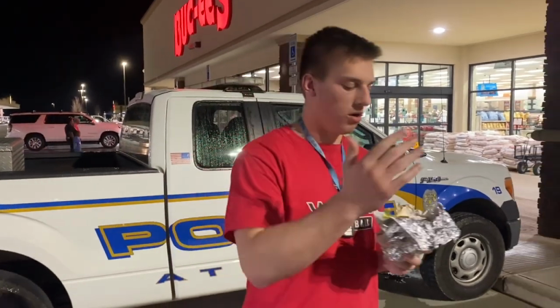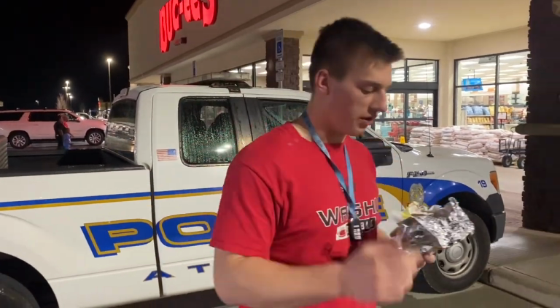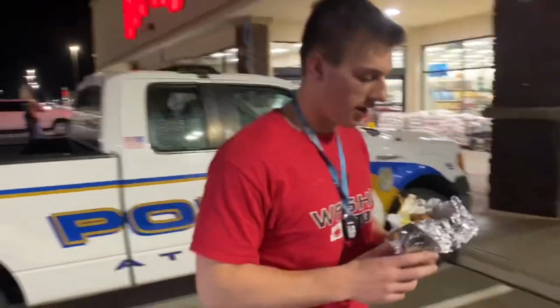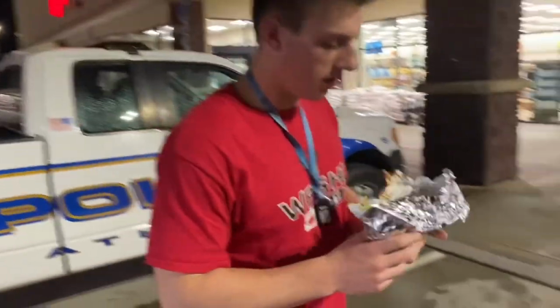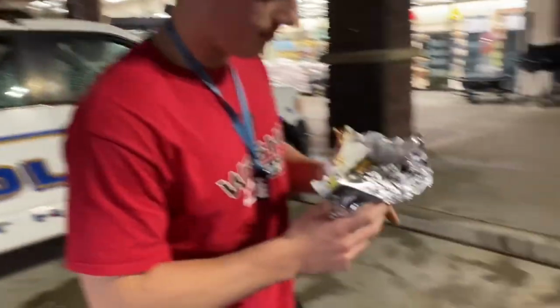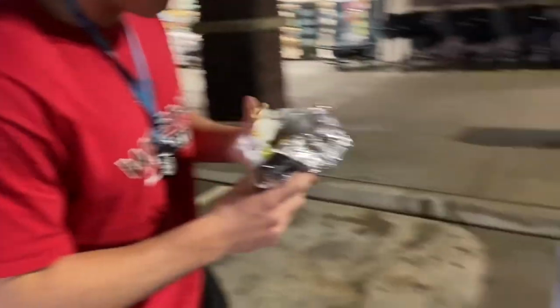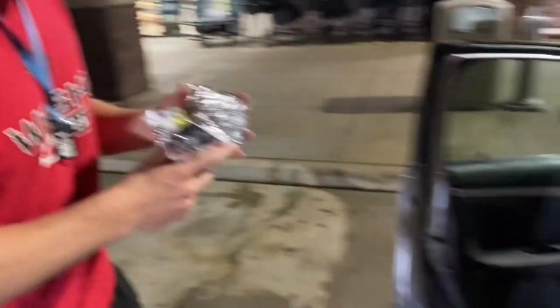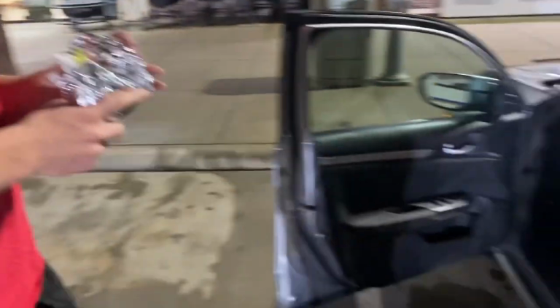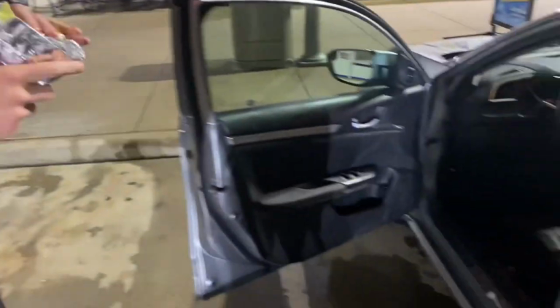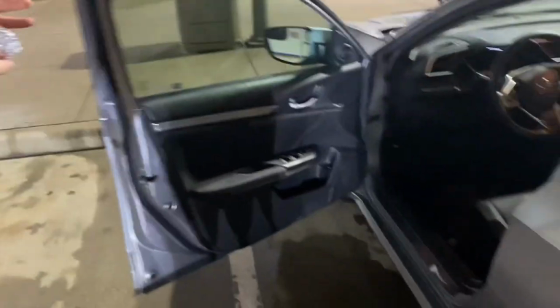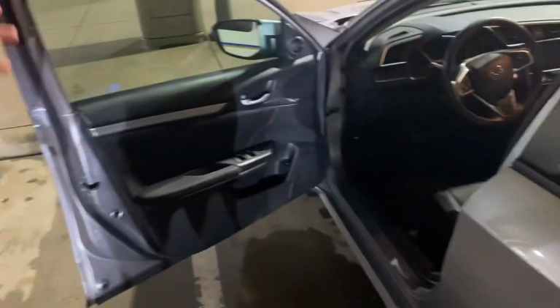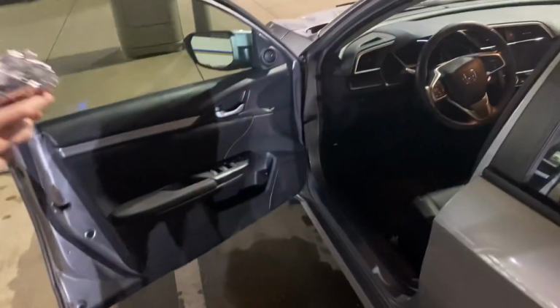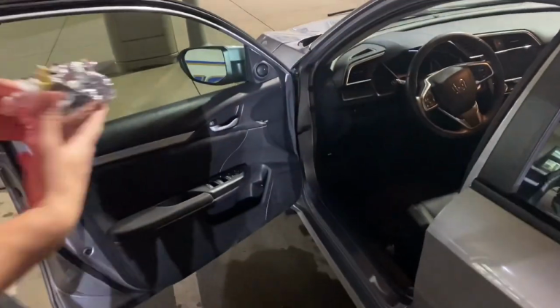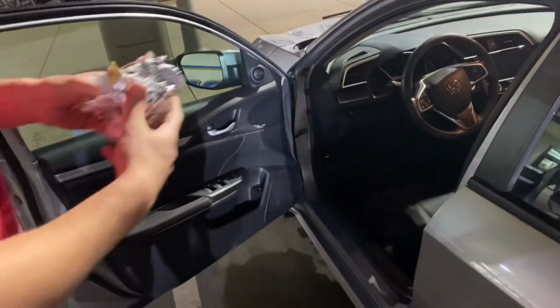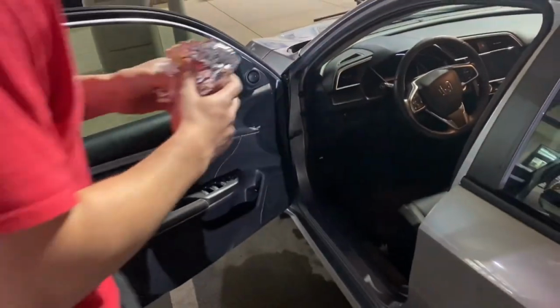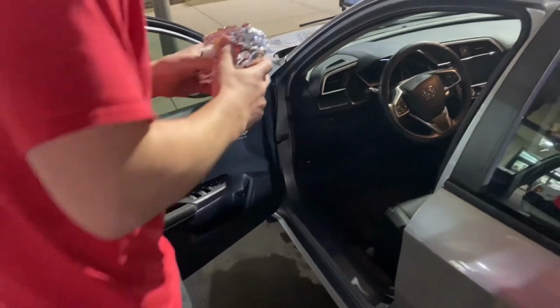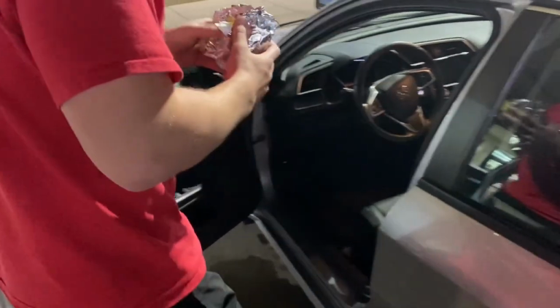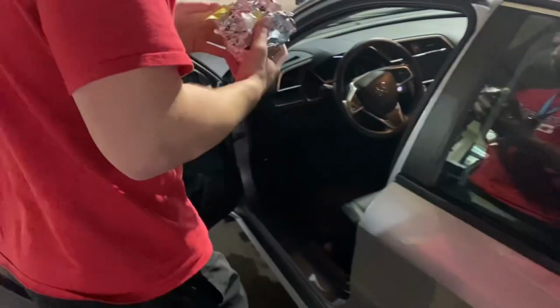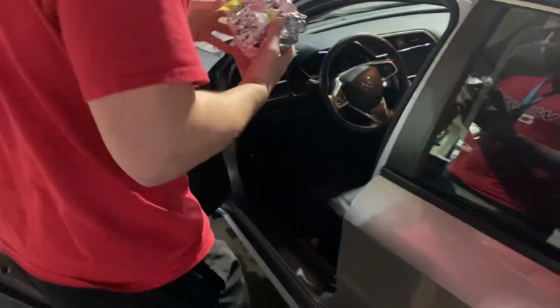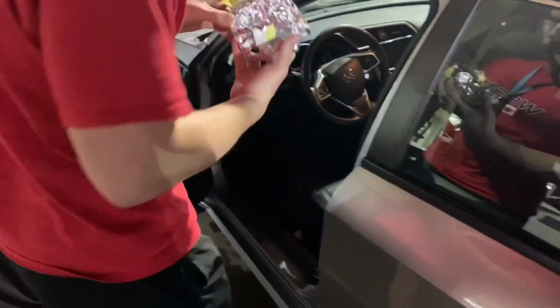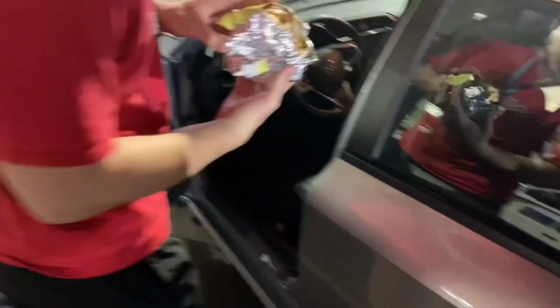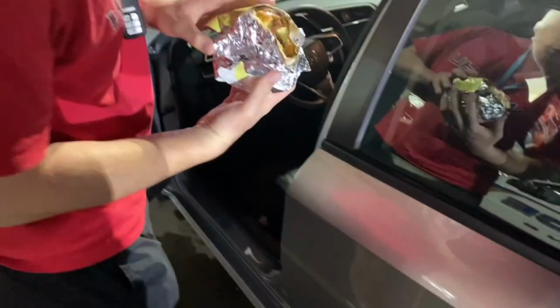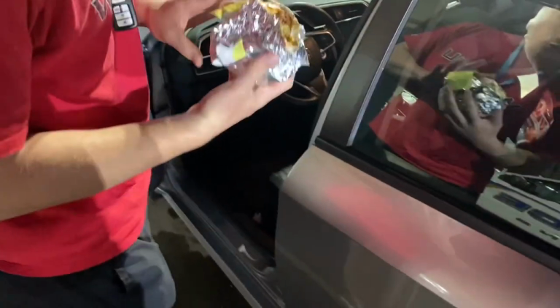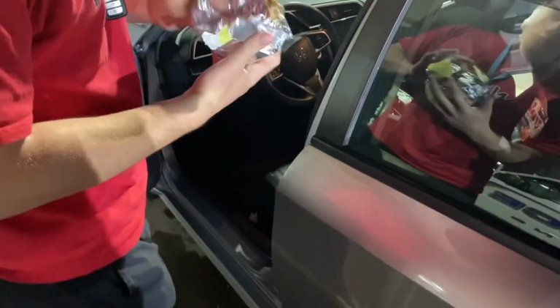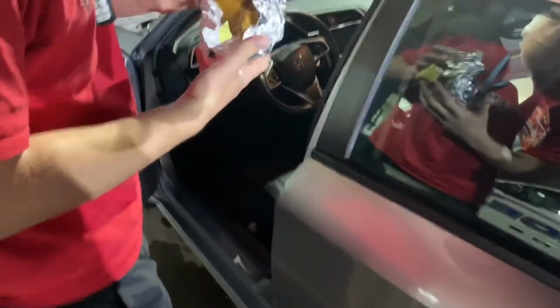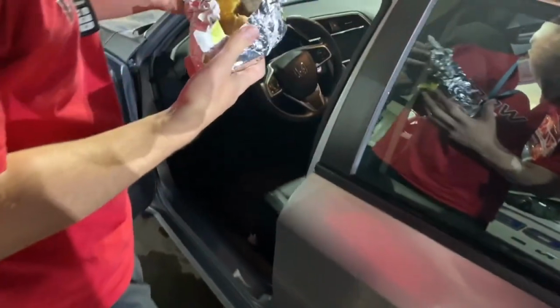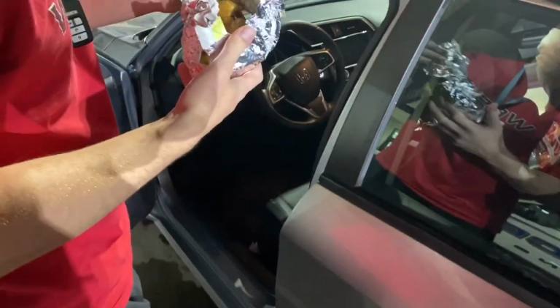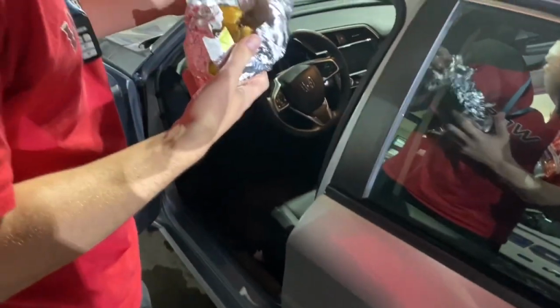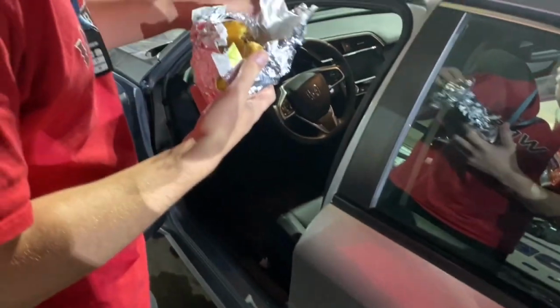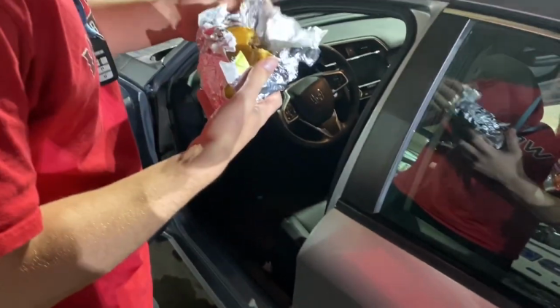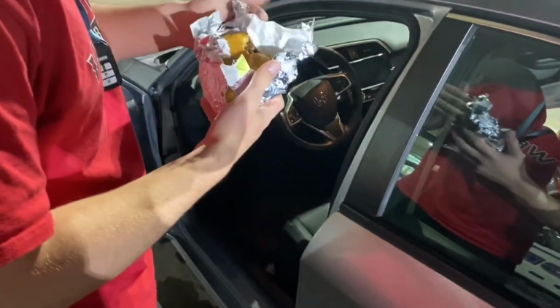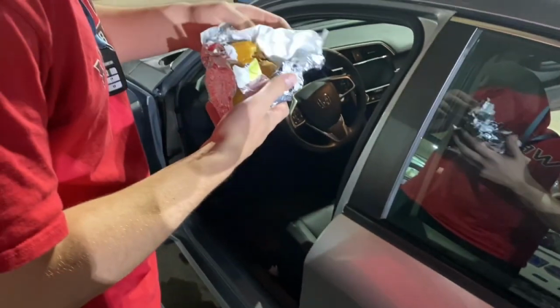I'm going to wrap this up and save this for the rest of the night. Oh, there's a hole, so this is going to be a little bit of an issue.